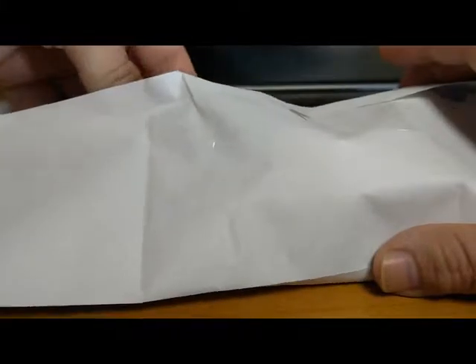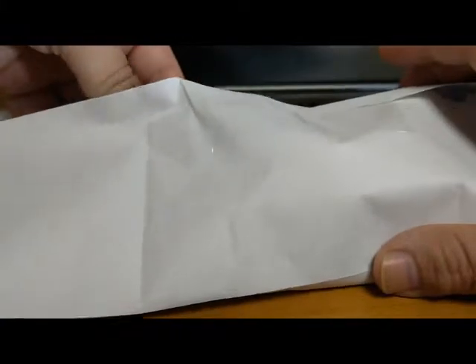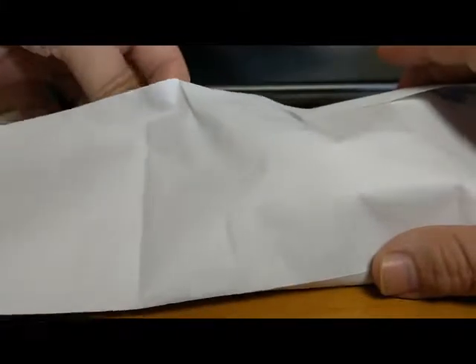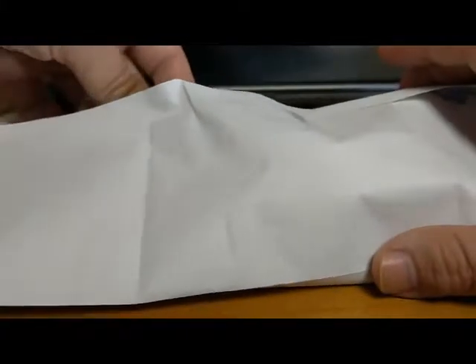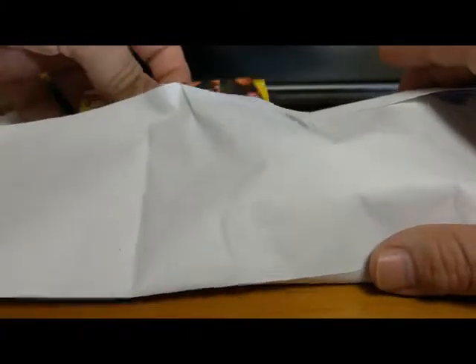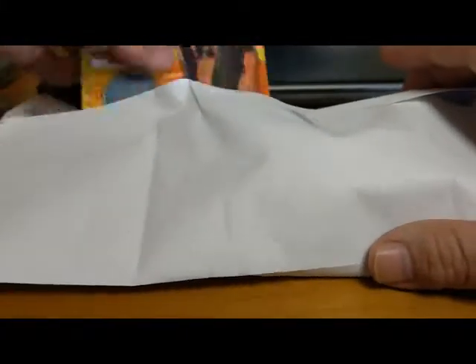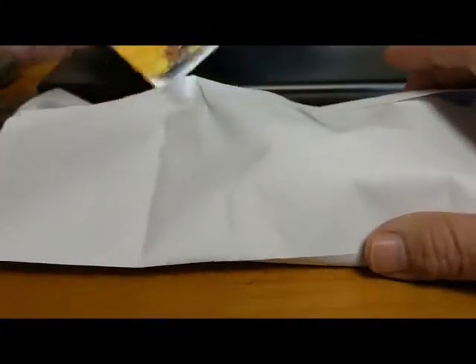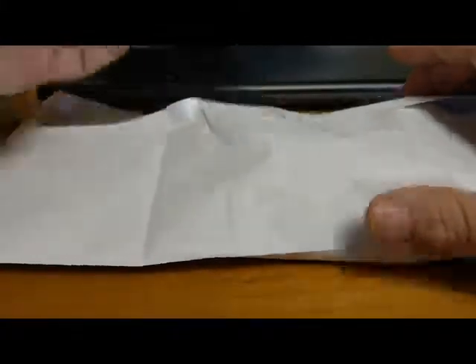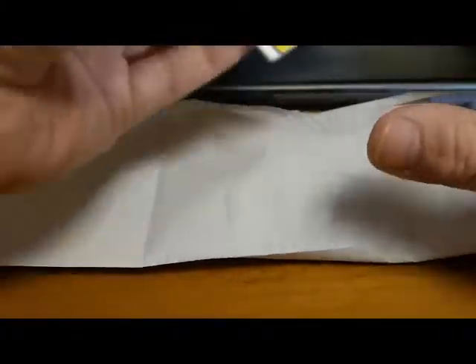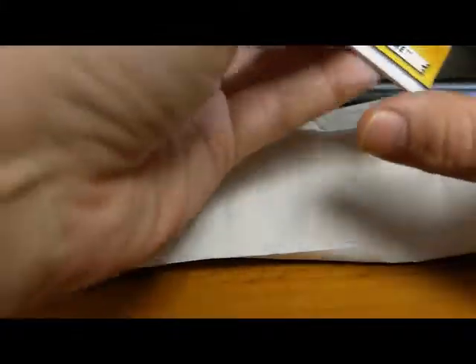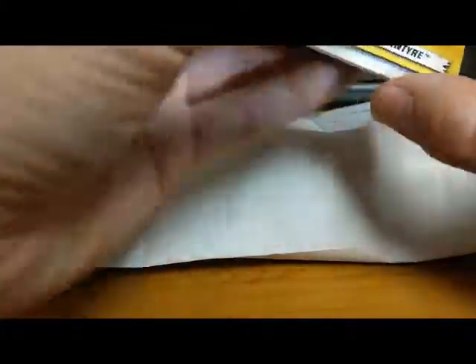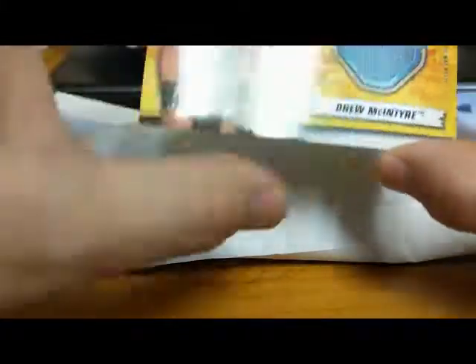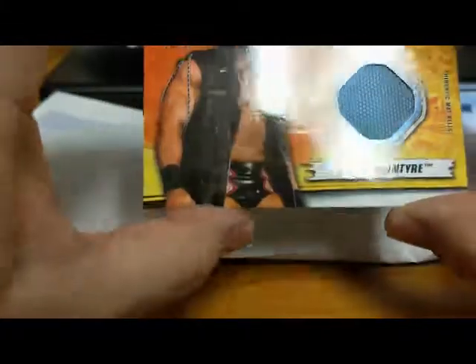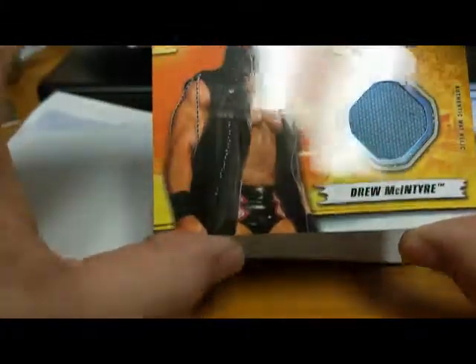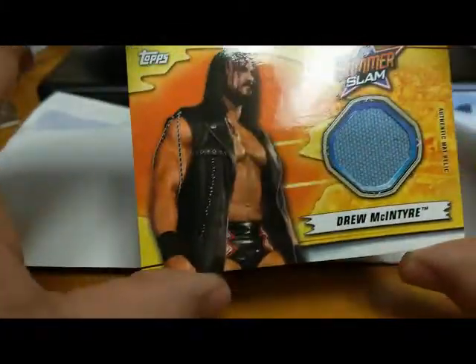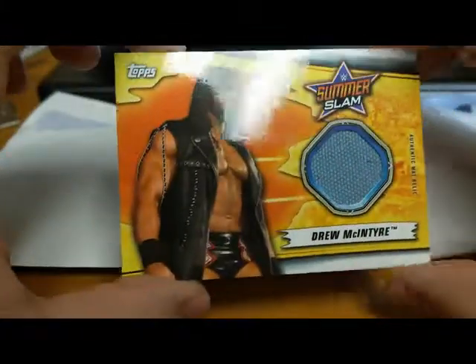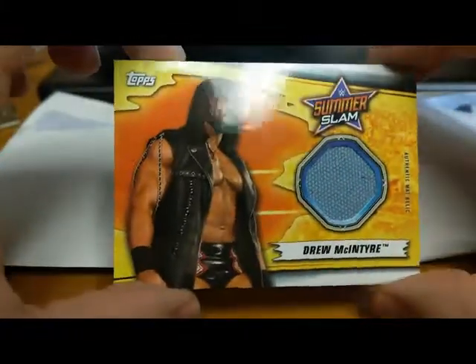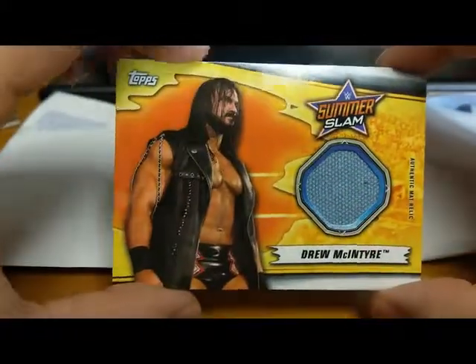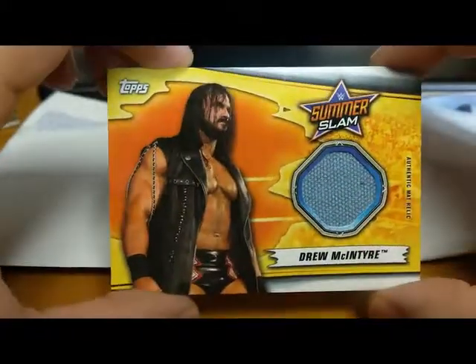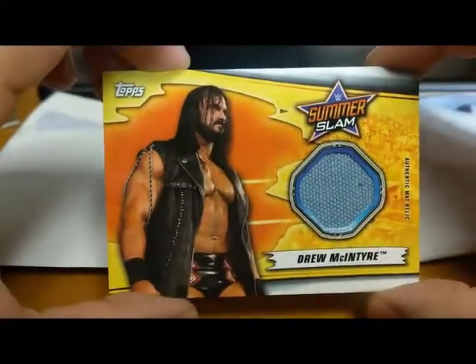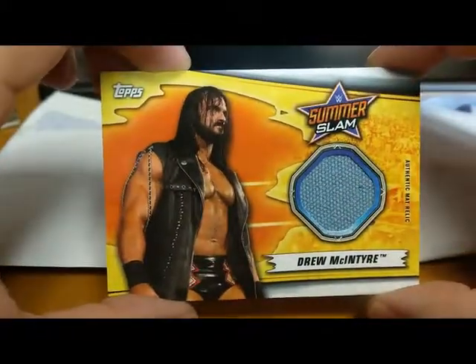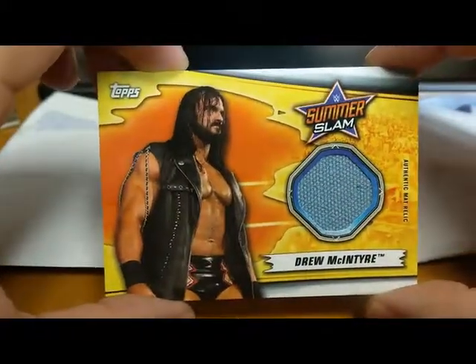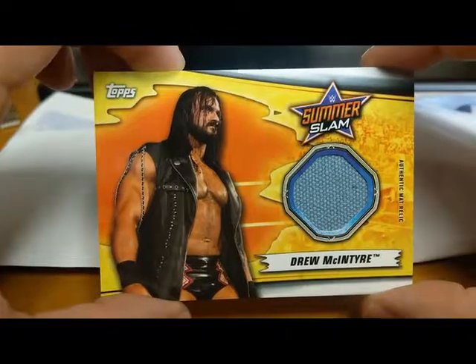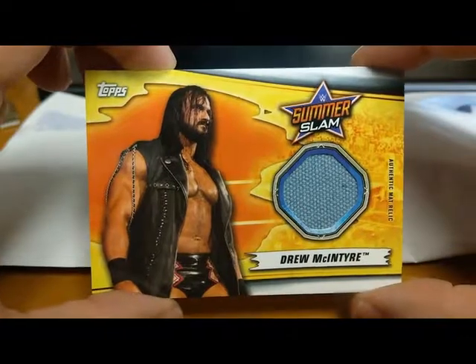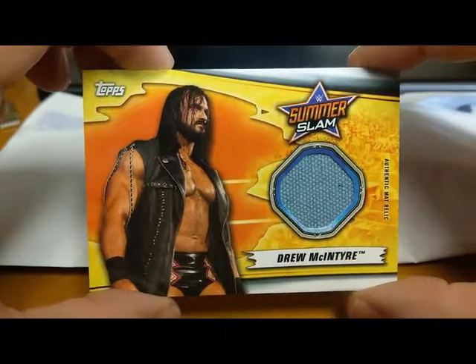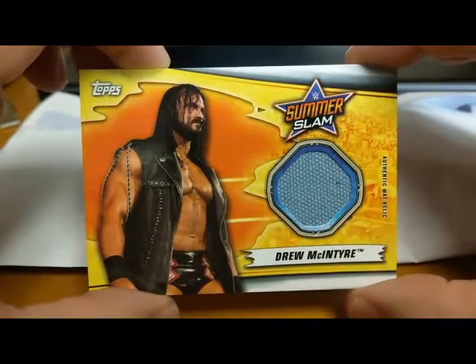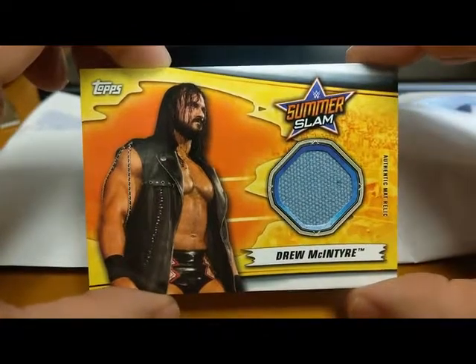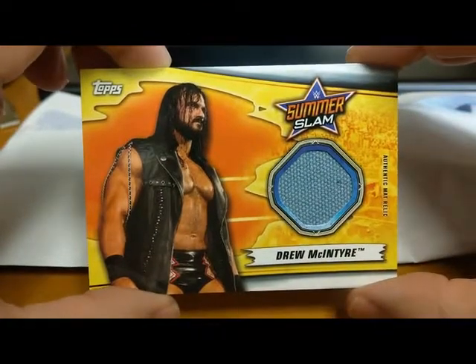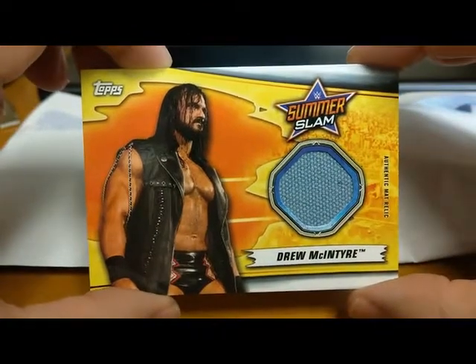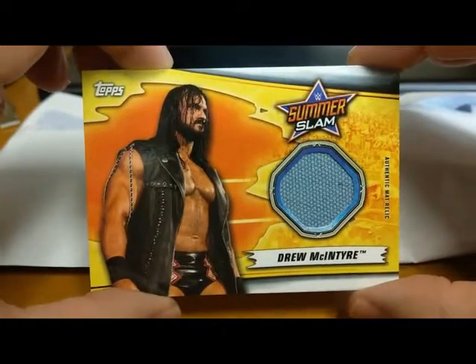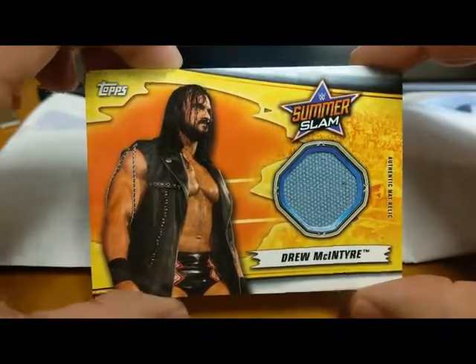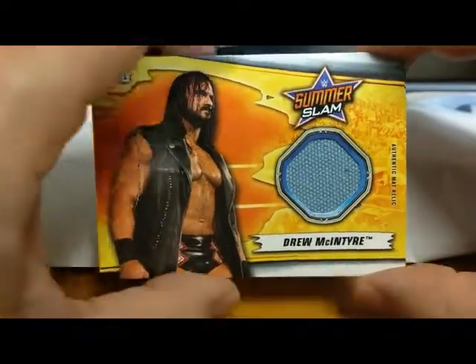This canvas was used on January 22nd, 2018 — it actually tells you the date the canvas was from, which is kind of neat. Next we got a Drew McIntyre SummerSlam mat relic.